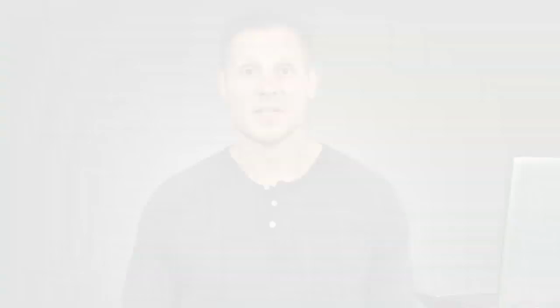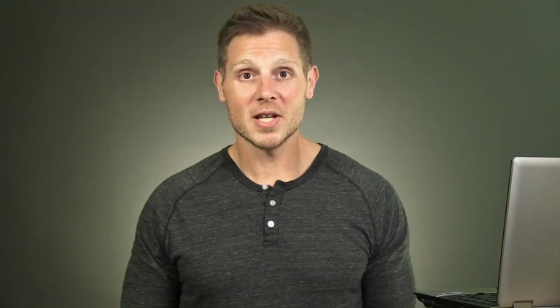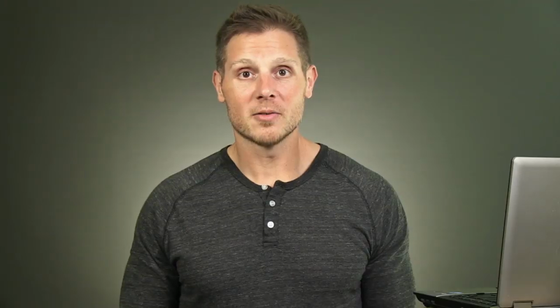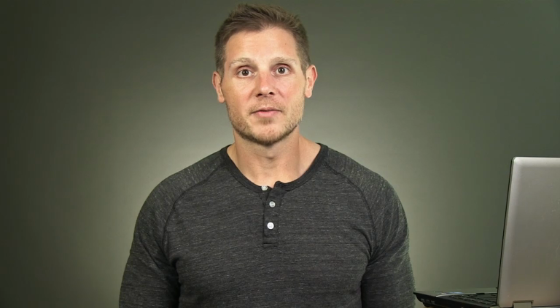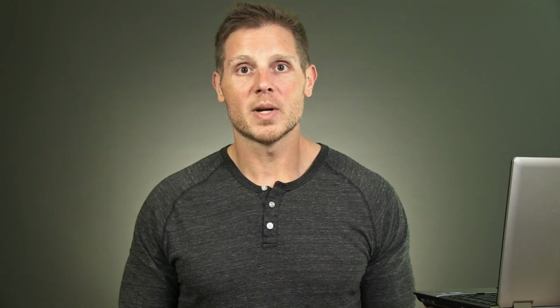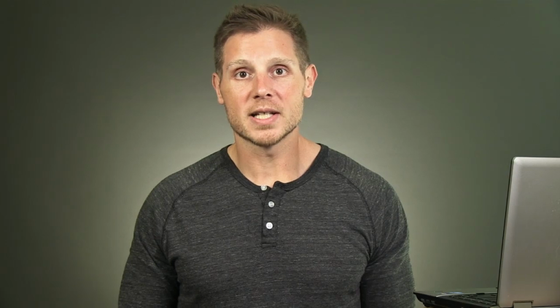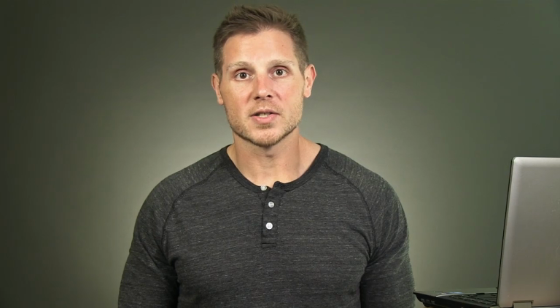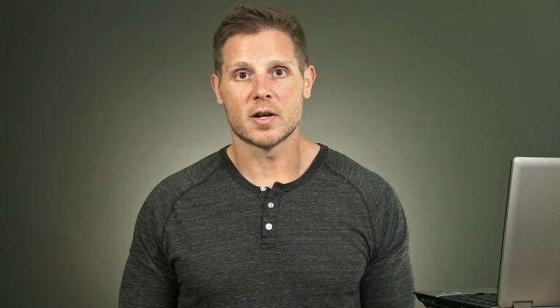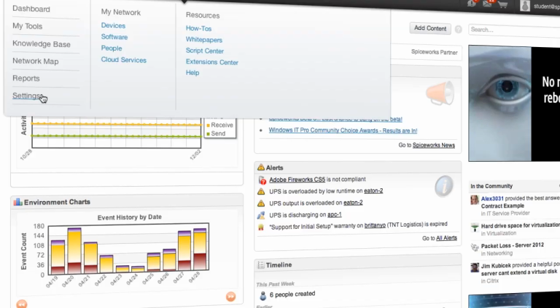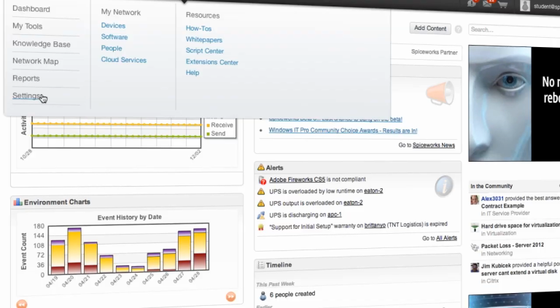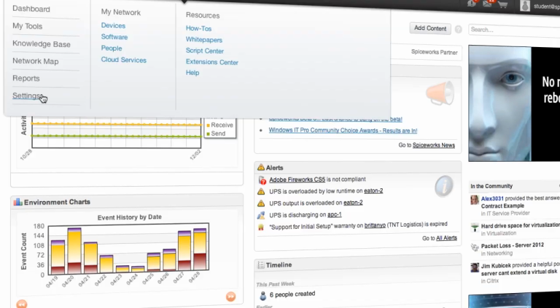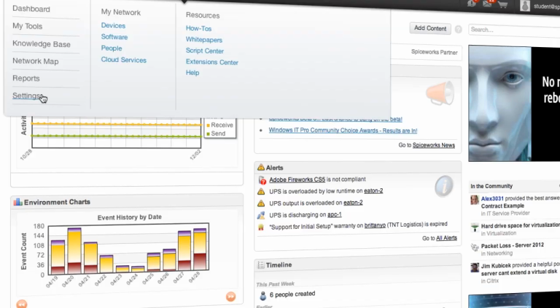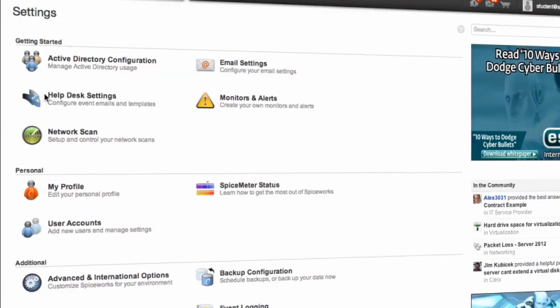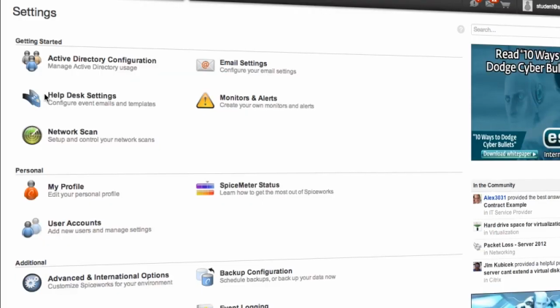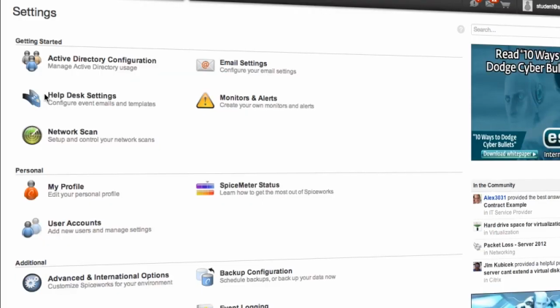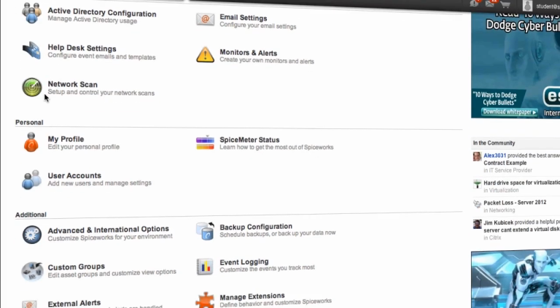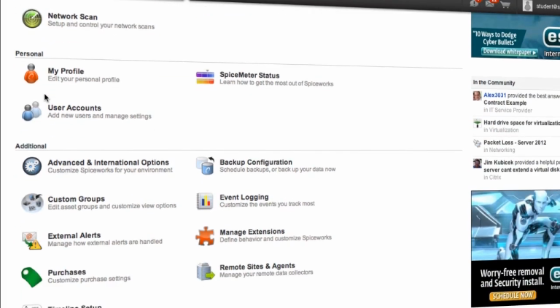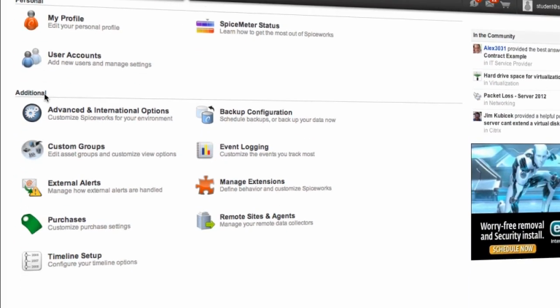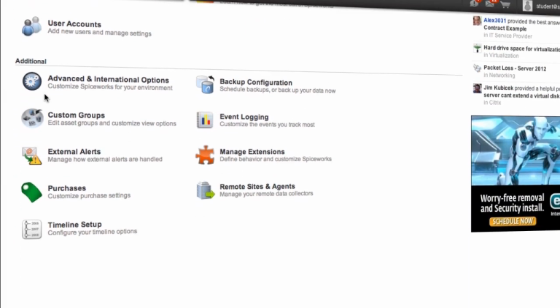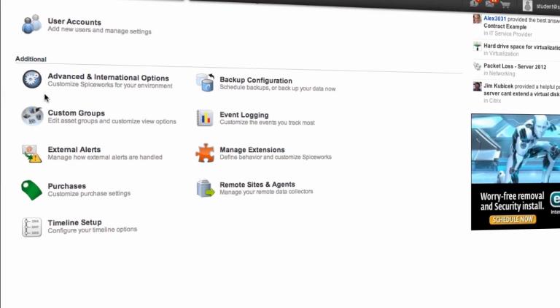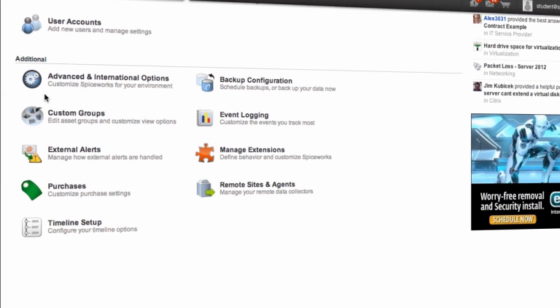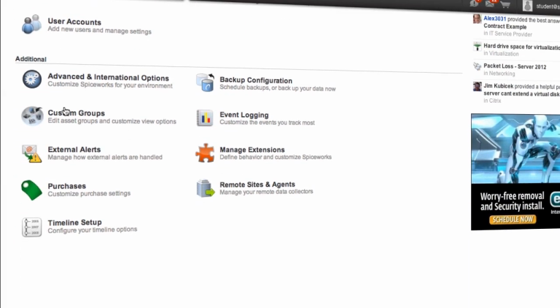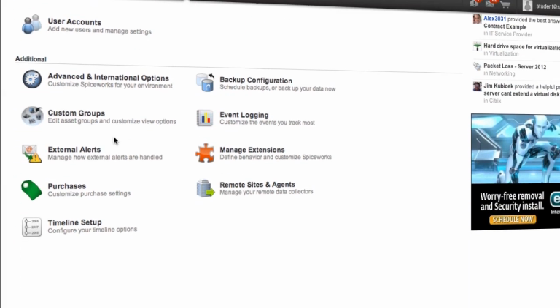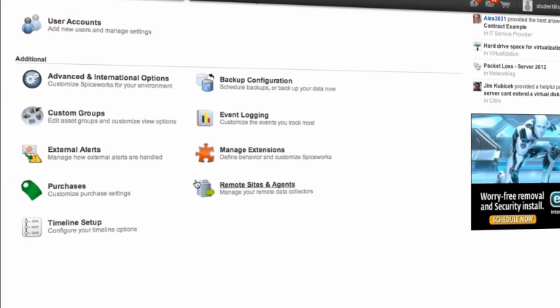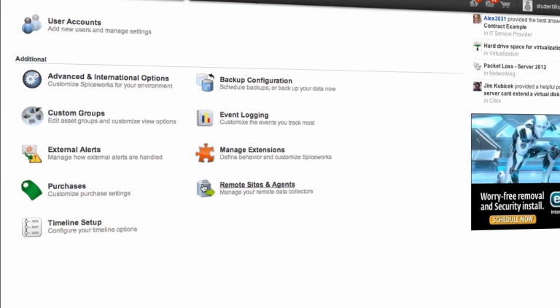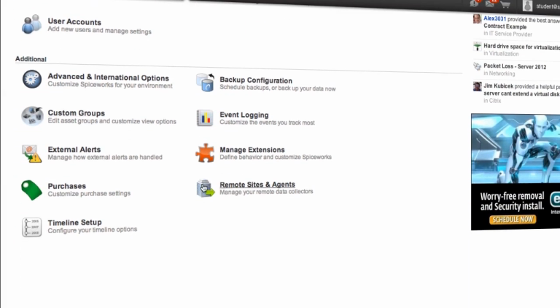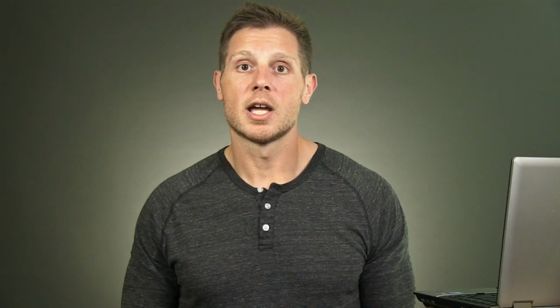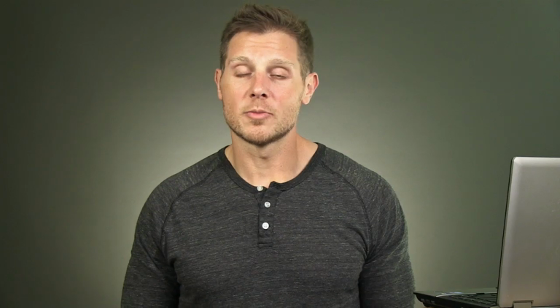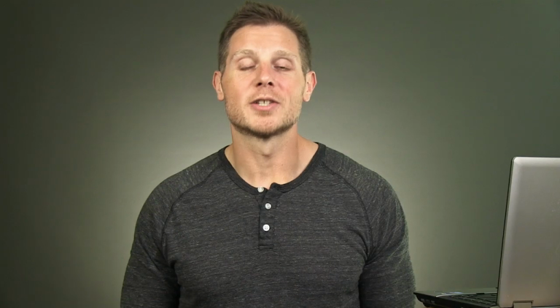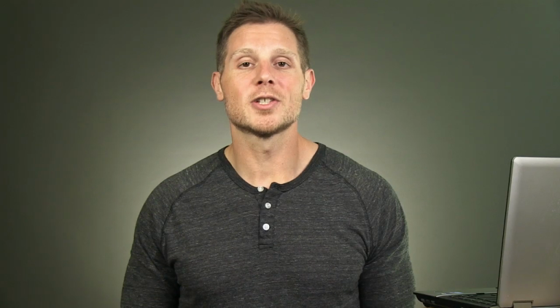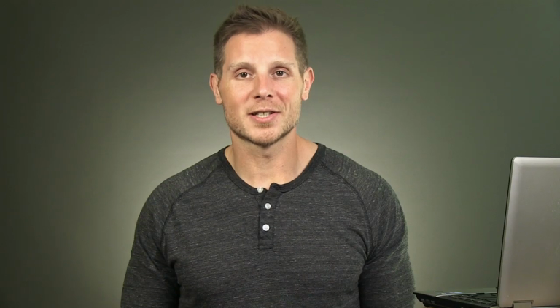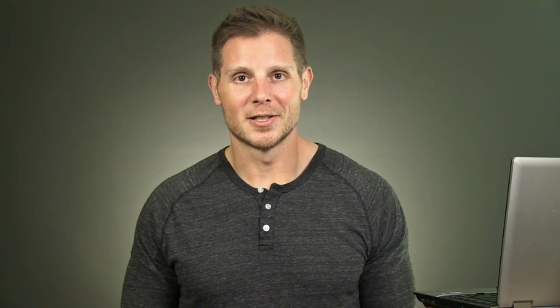So if you're ready to get started, head on over to Remote Sites and Agents under Settings and you'll be good to go.